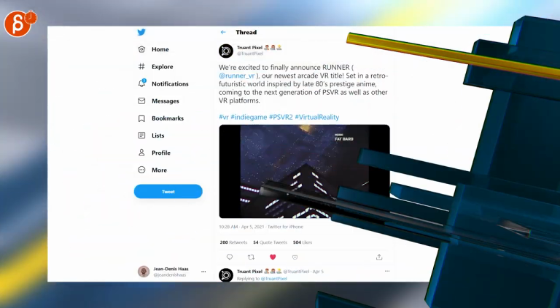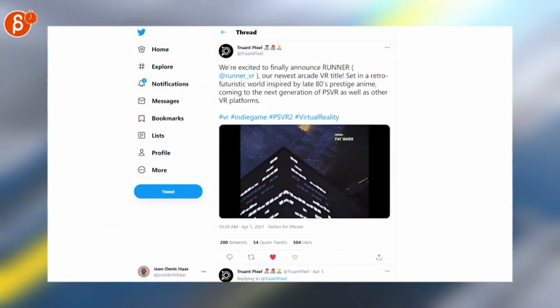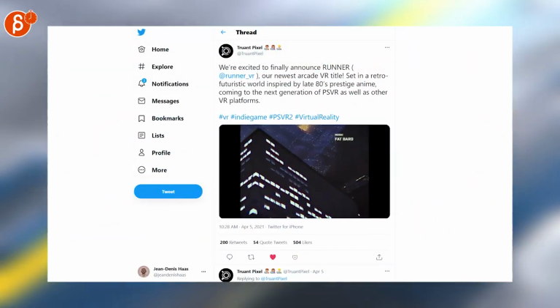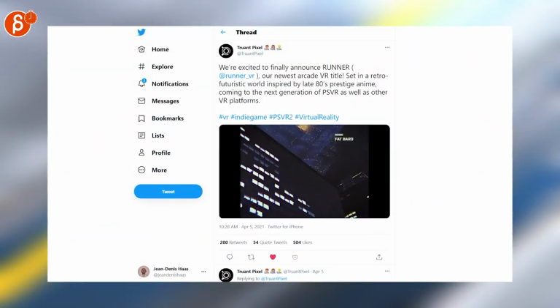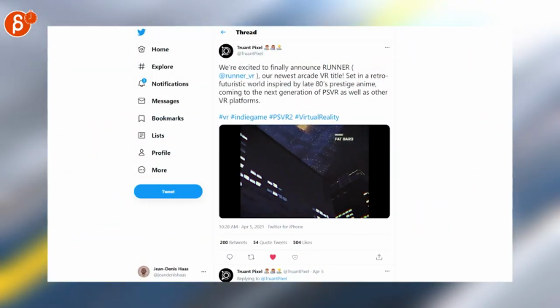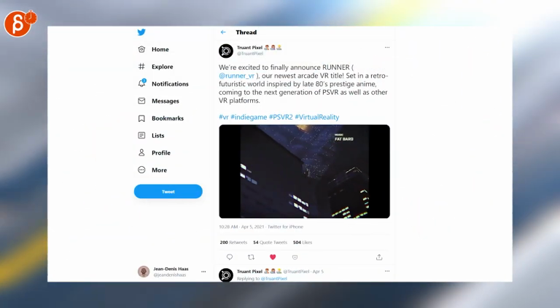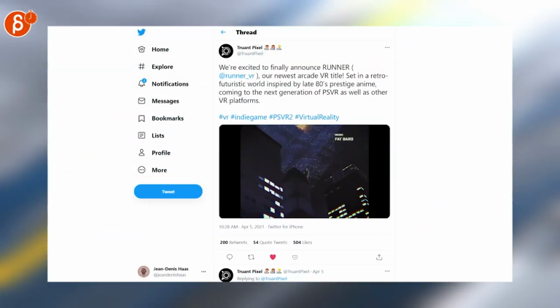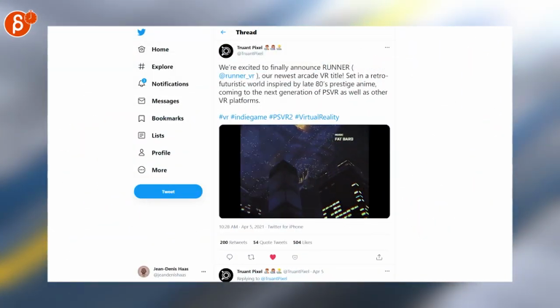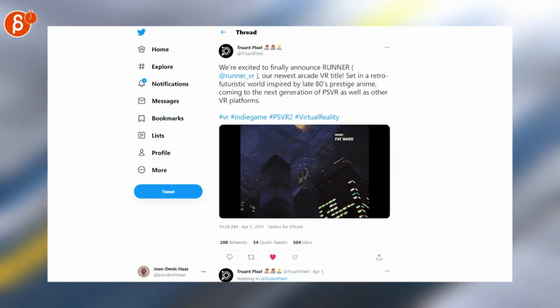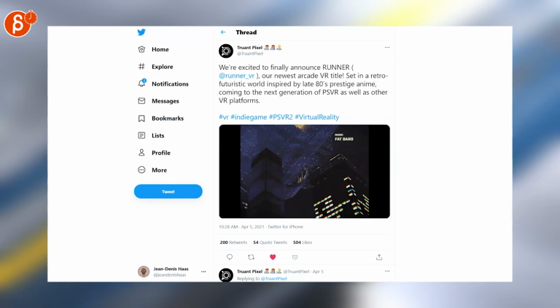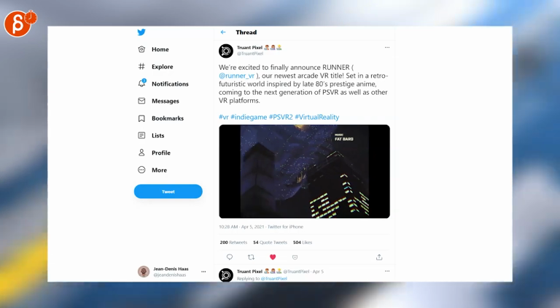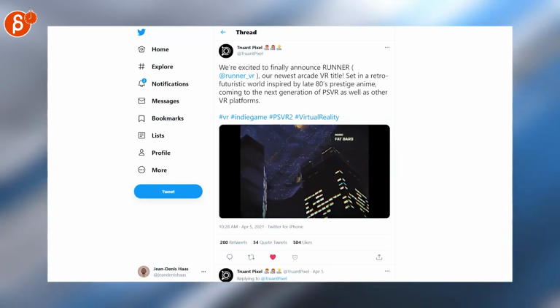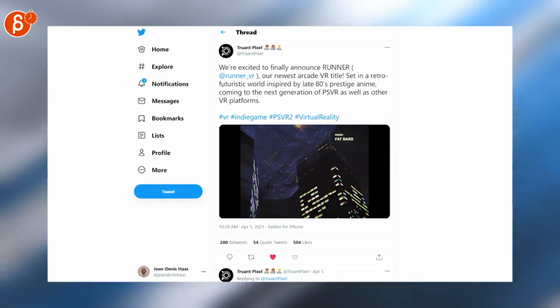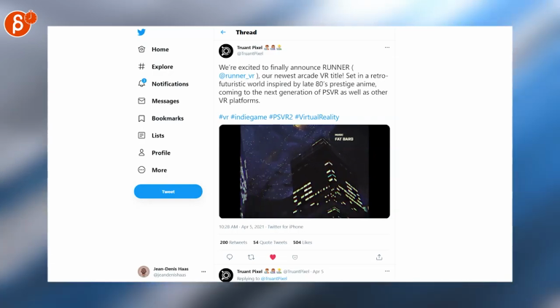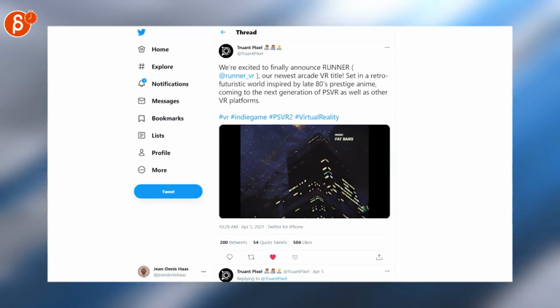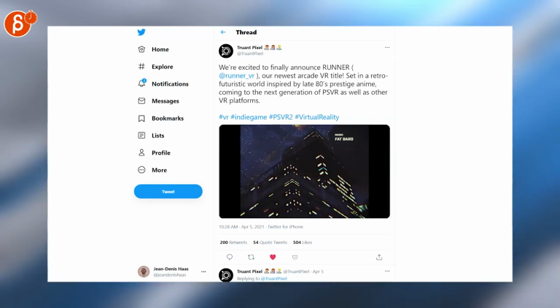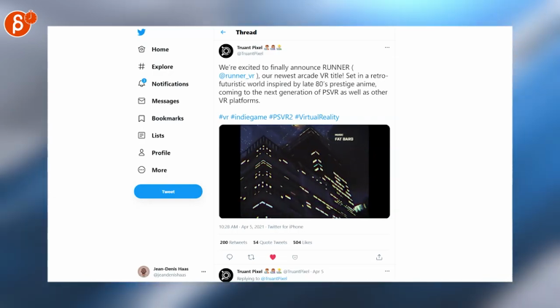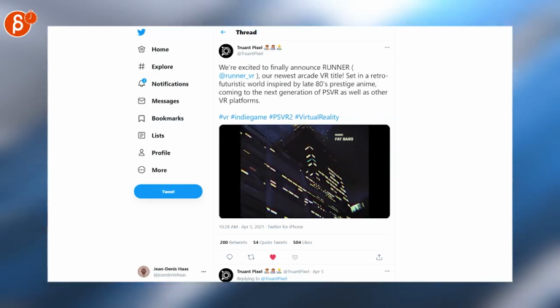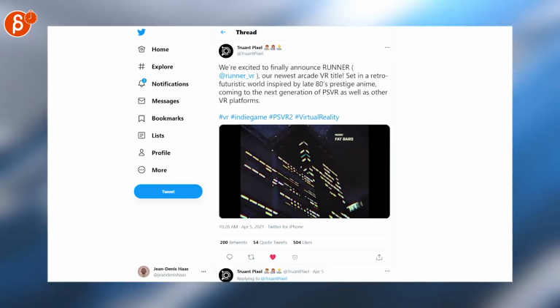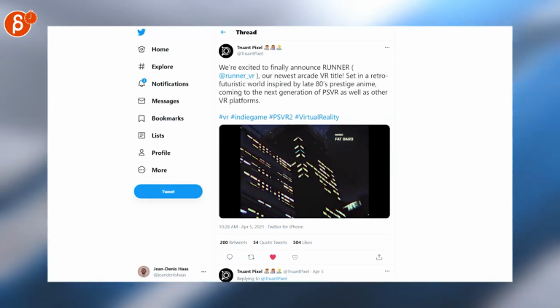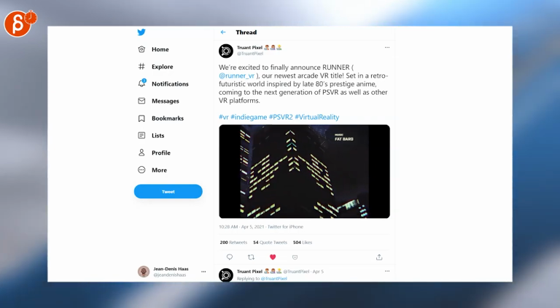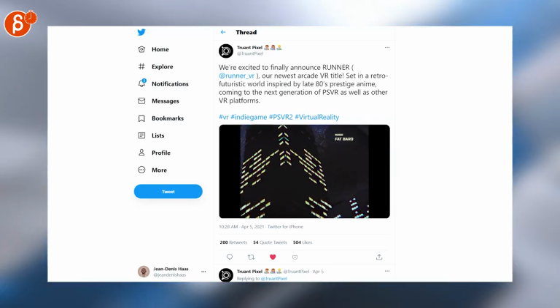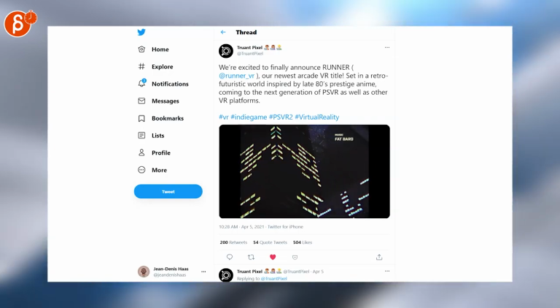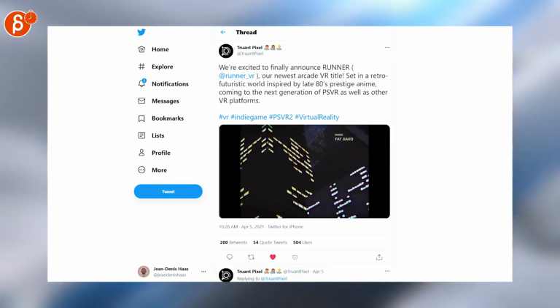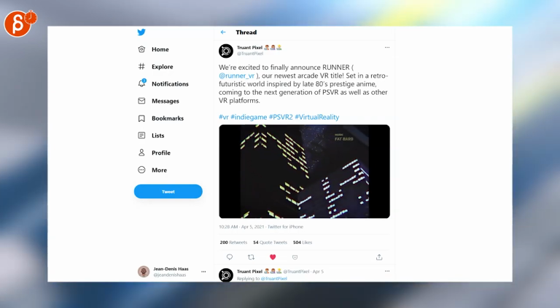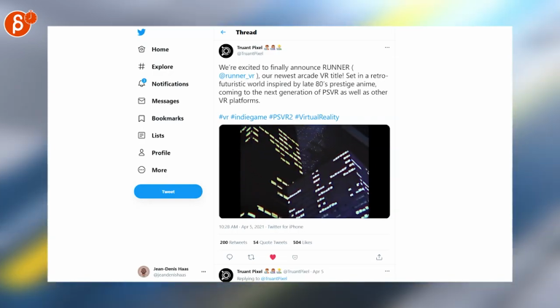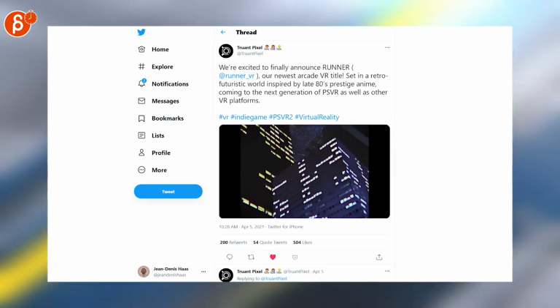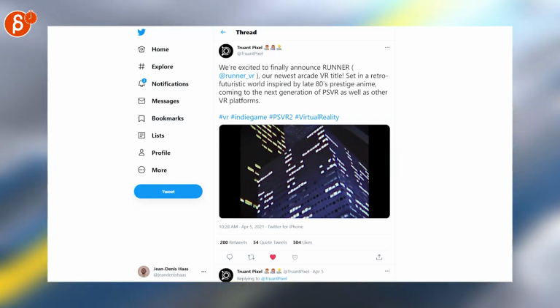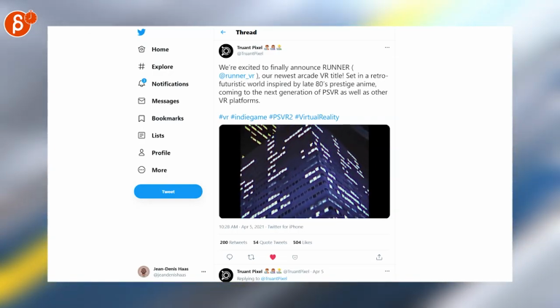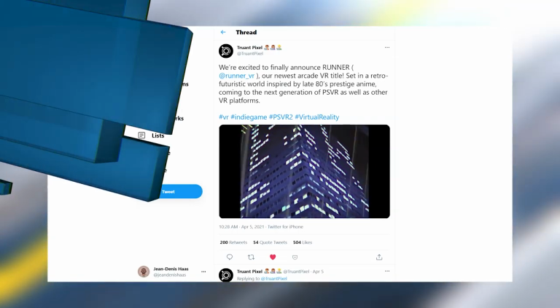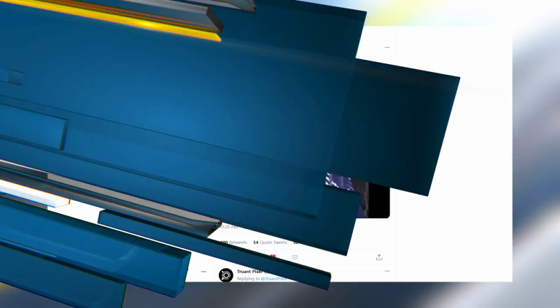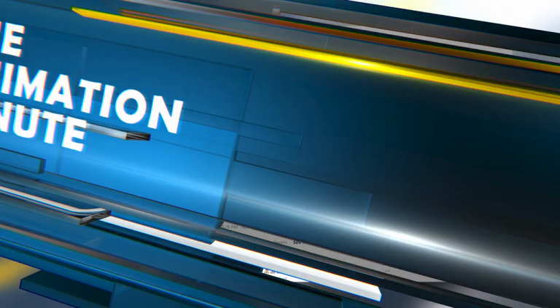Here's a game called Runner — it's gonna be a VR piece. I love VR. It's a cool trailer, cool setup. I'd like to go check it out.